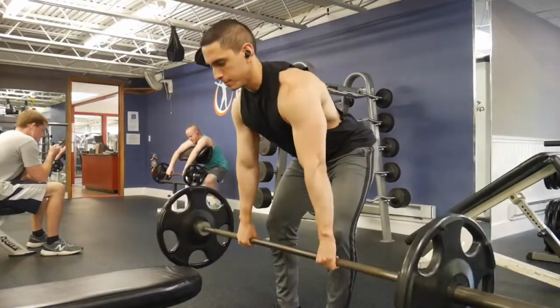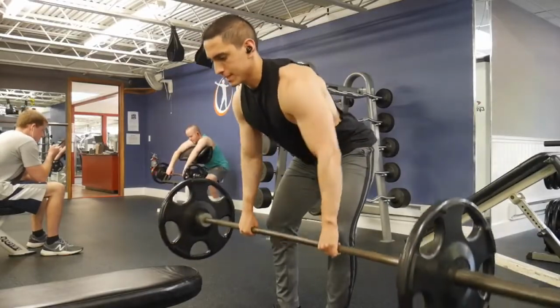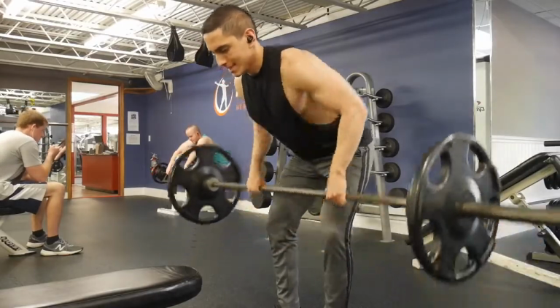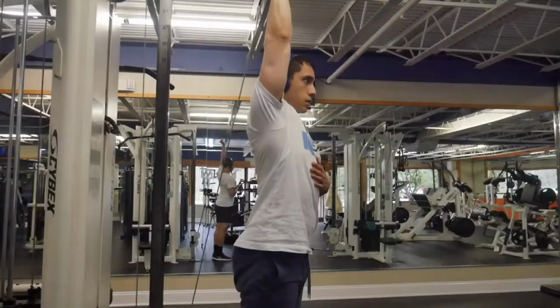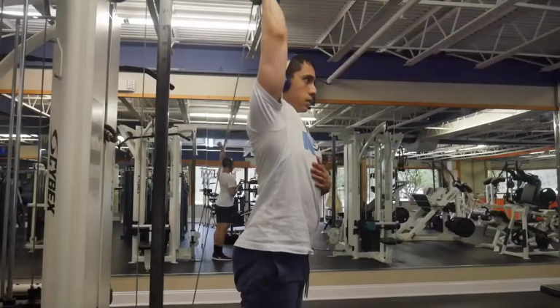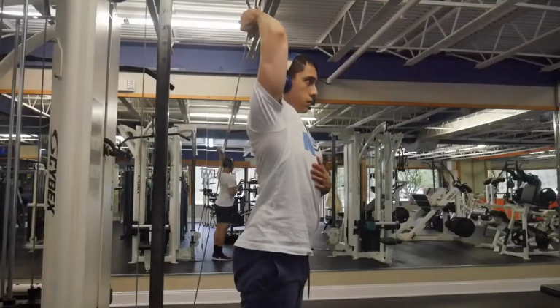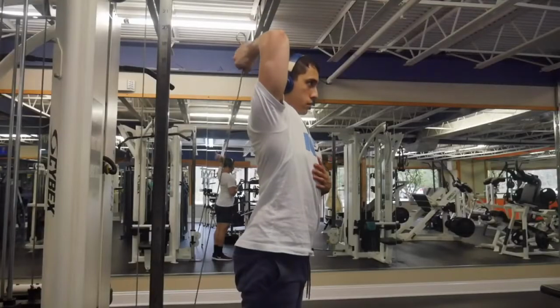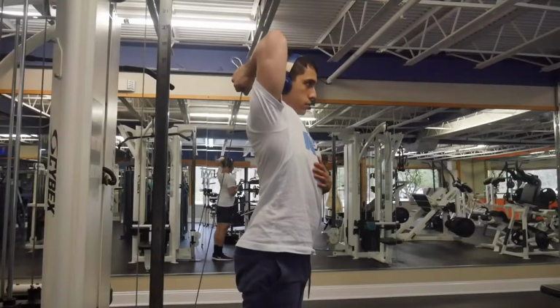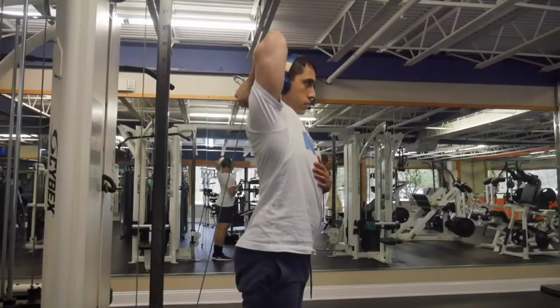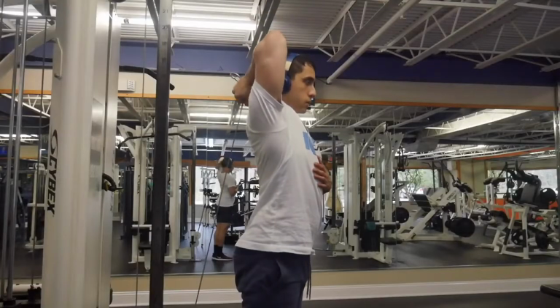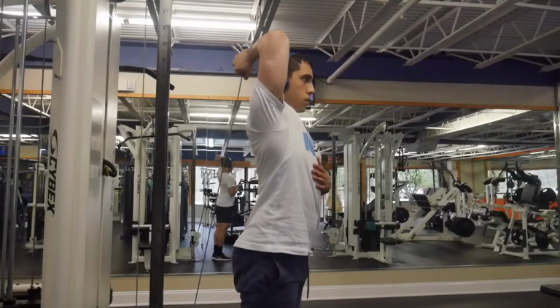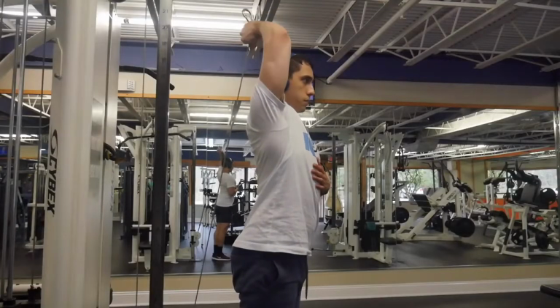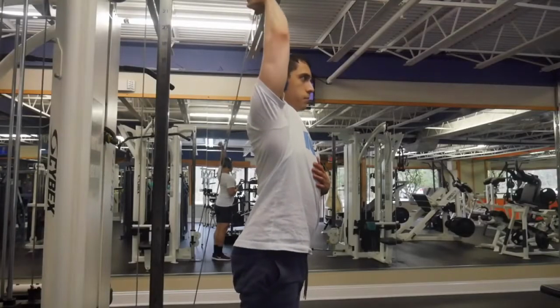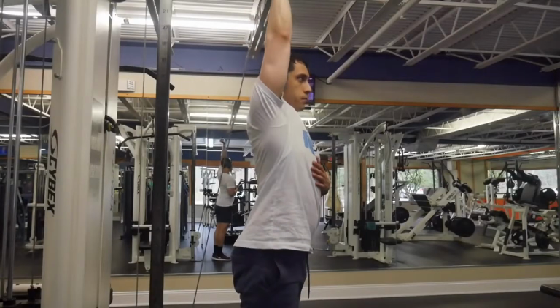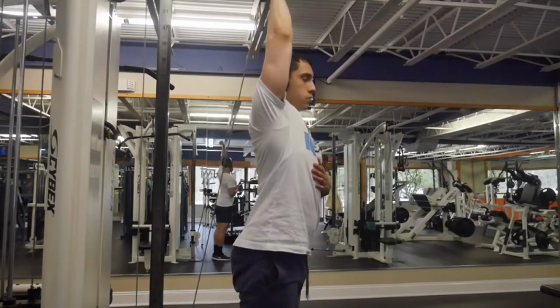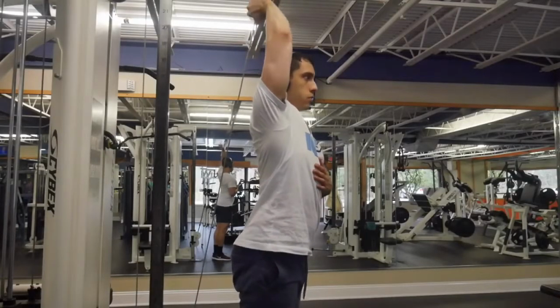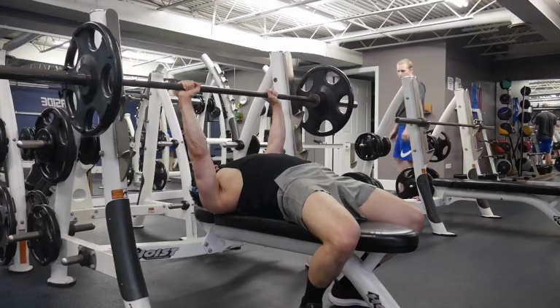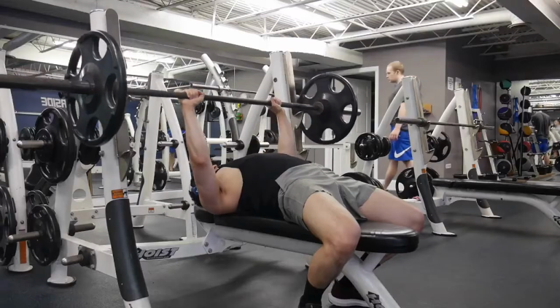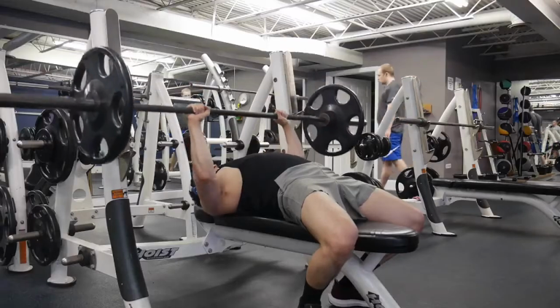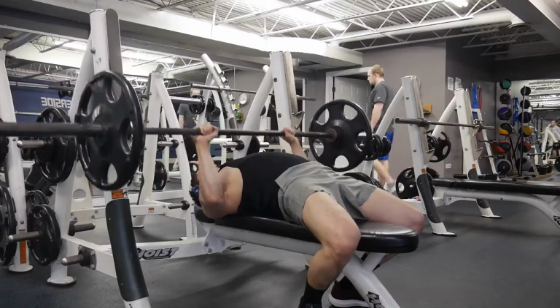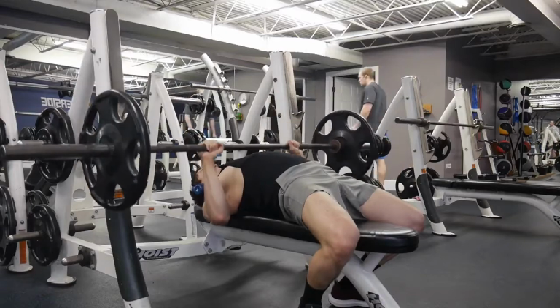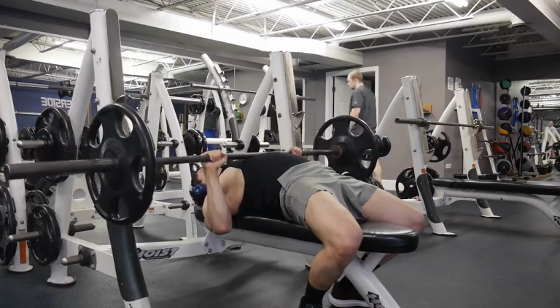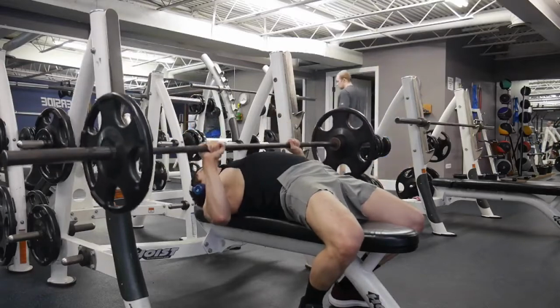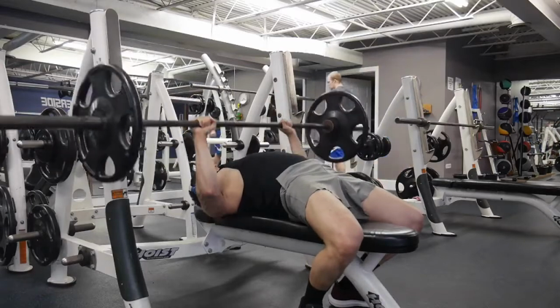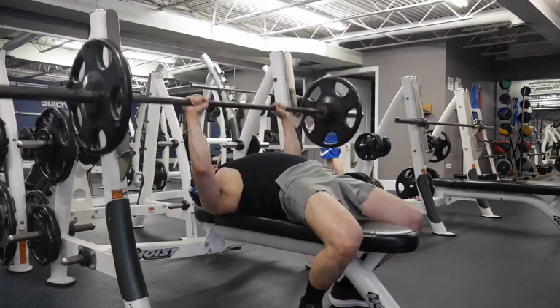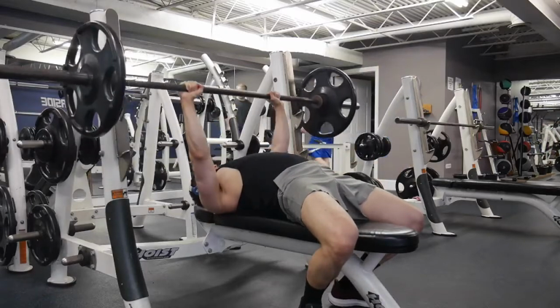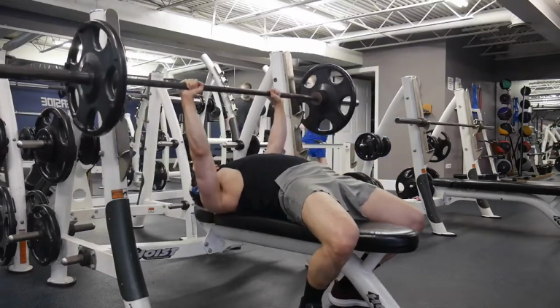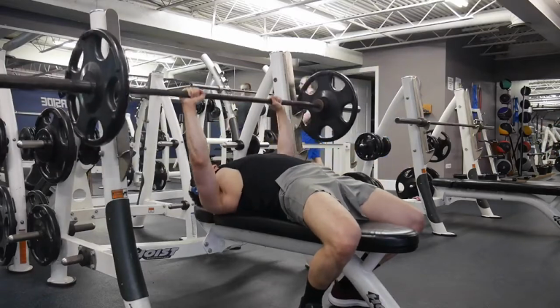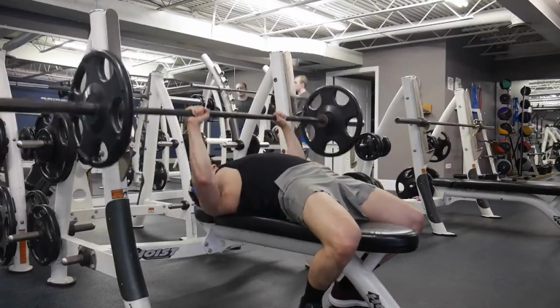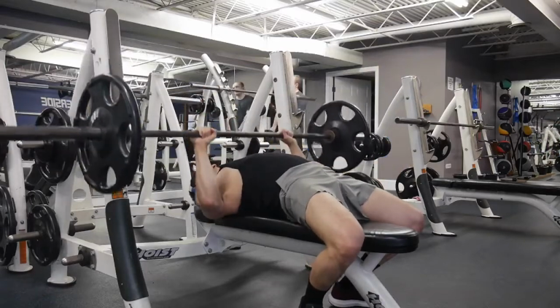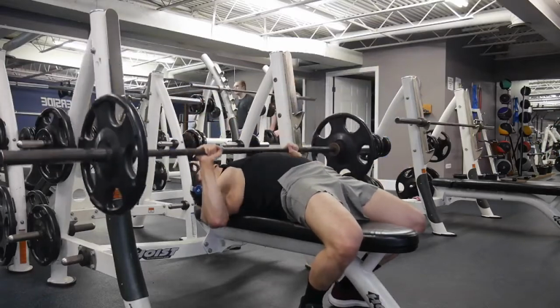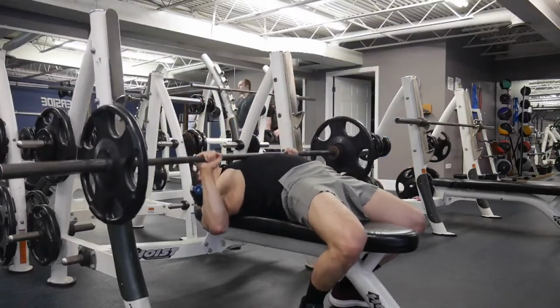By the end of this video, you're going to know the six major exercises that you should be focusing 80% of your time on, and it's going to get you the best results.